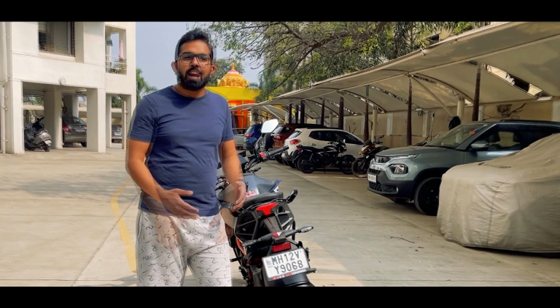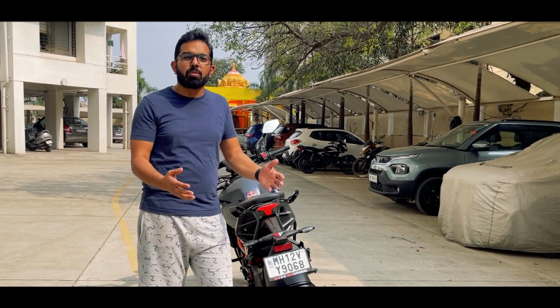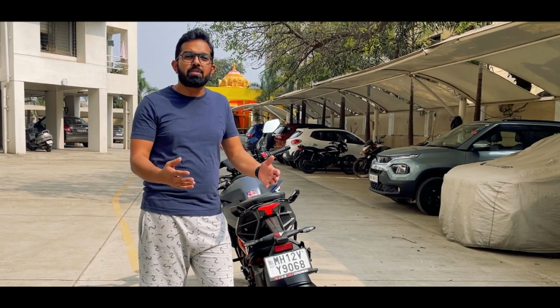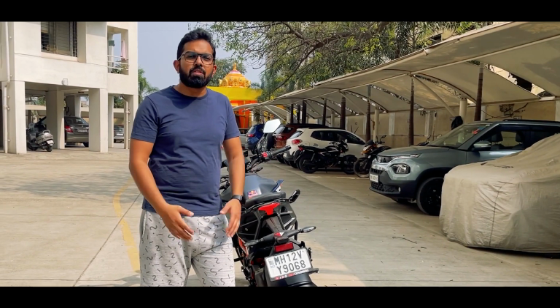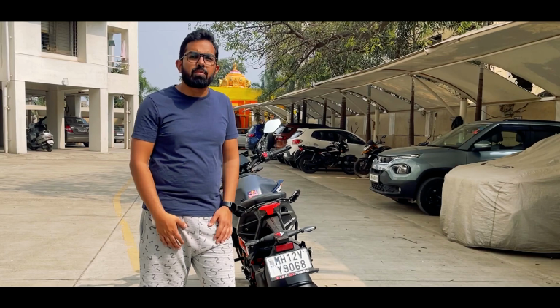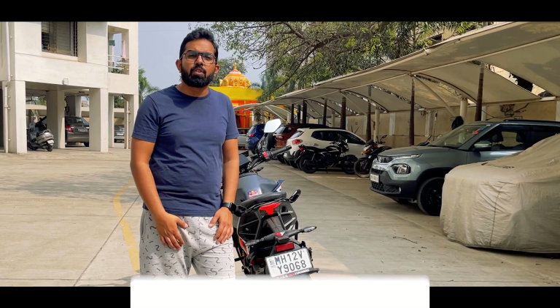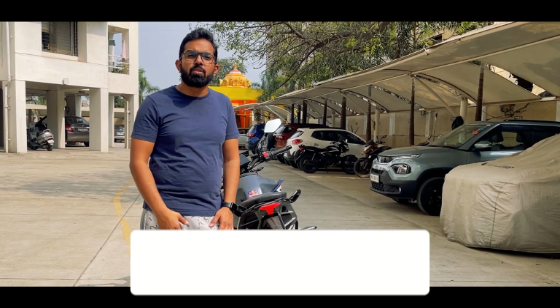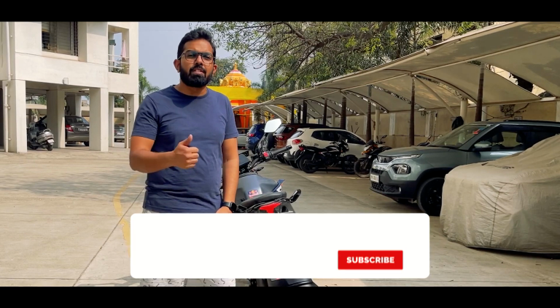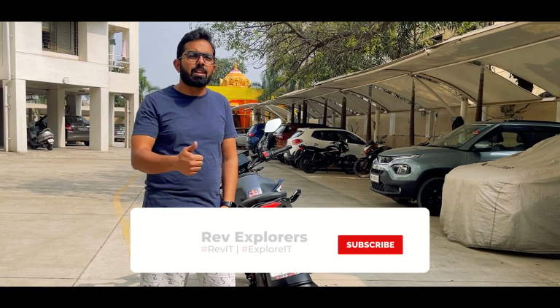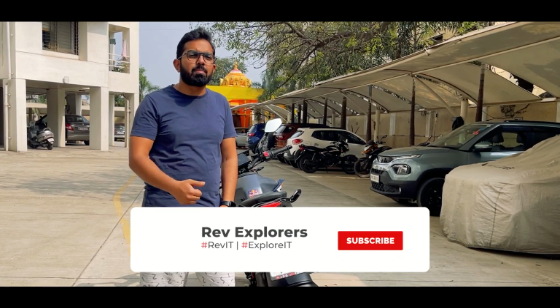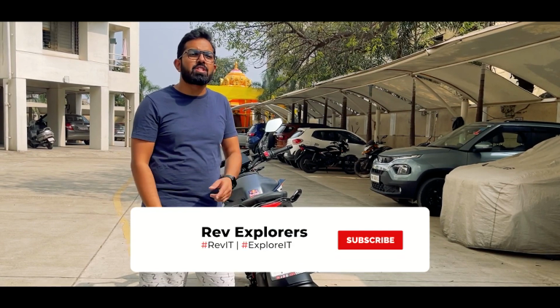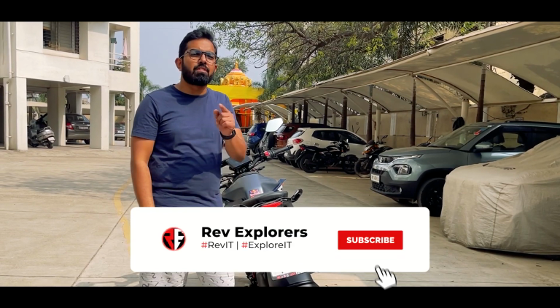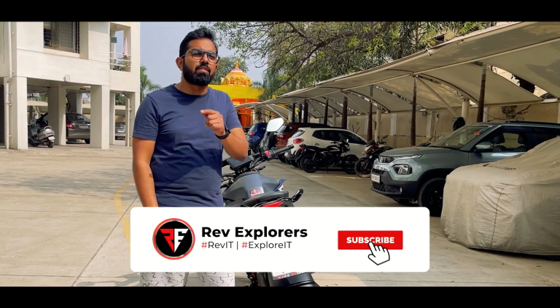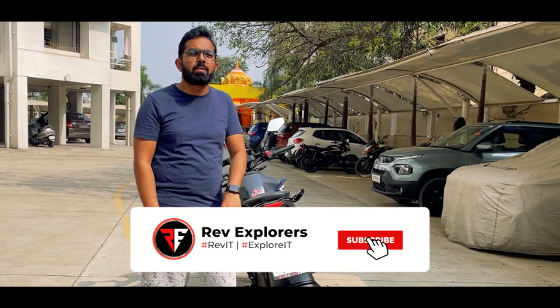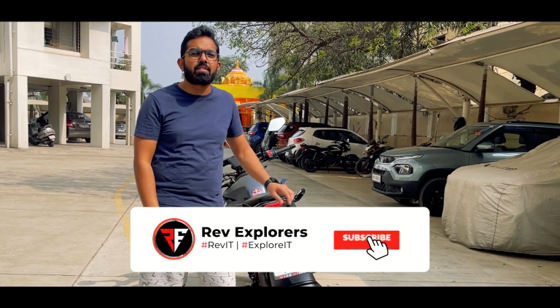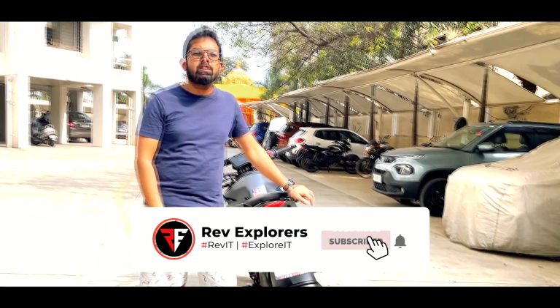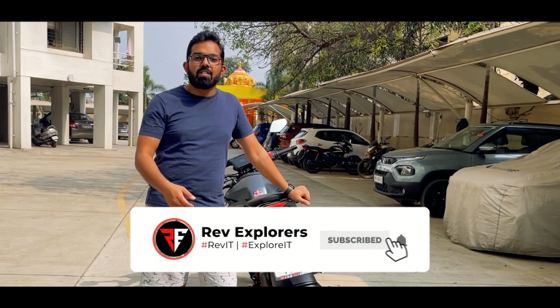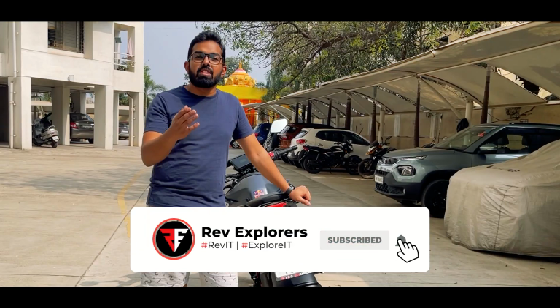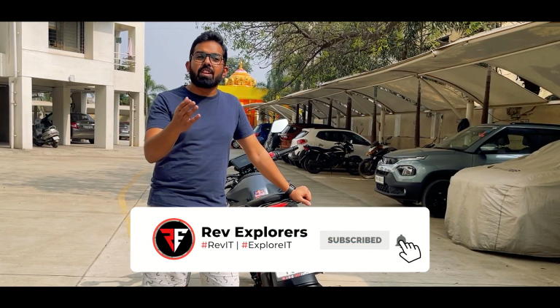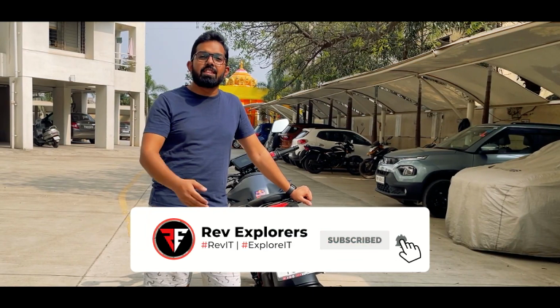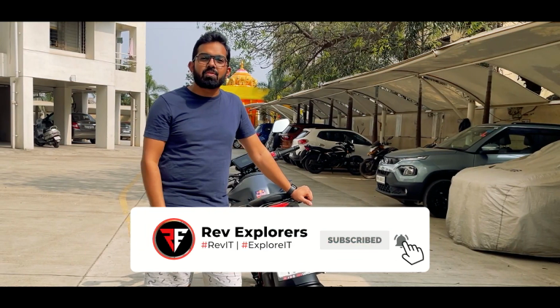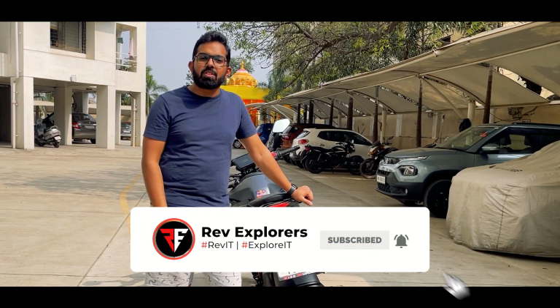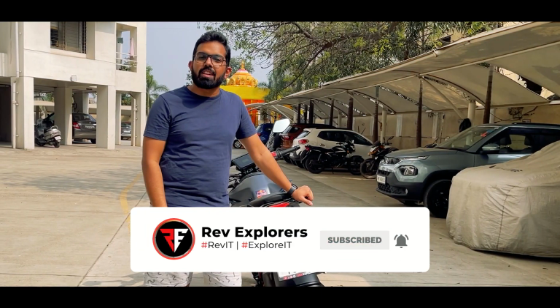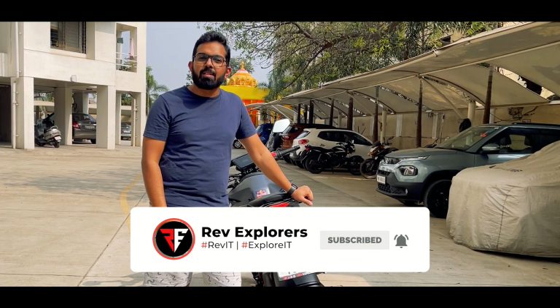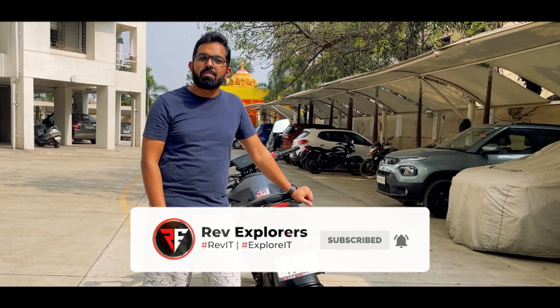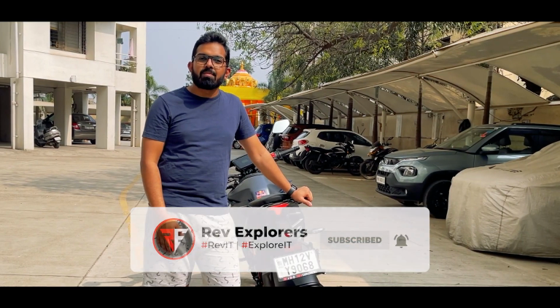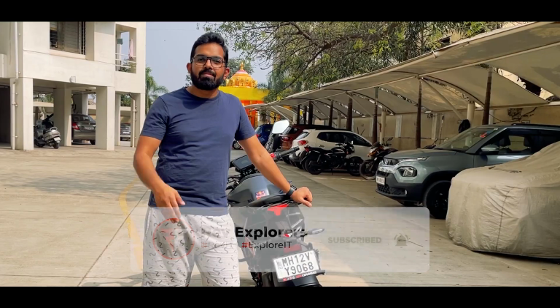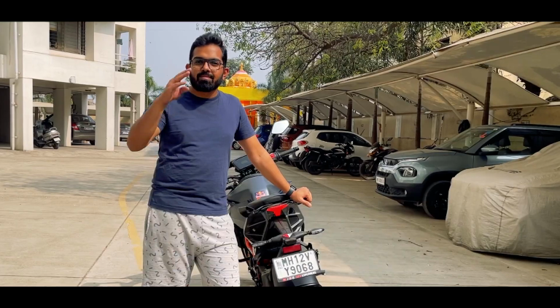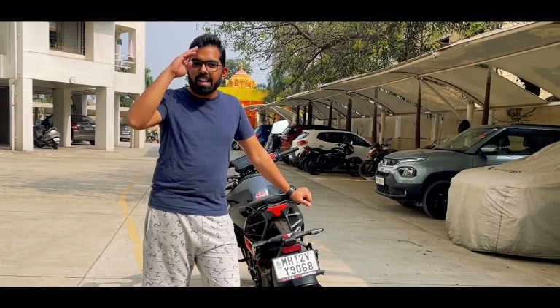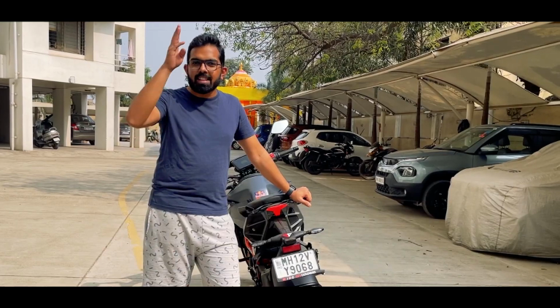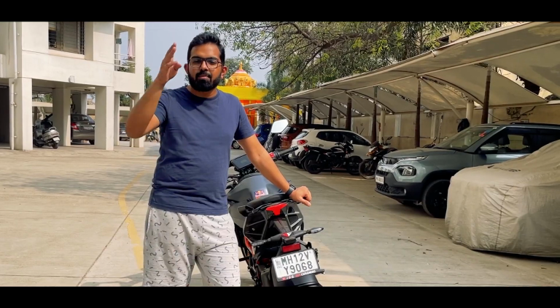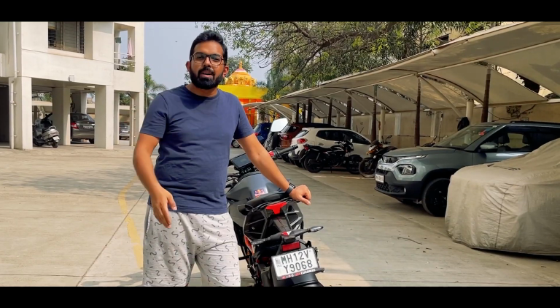I hope this video was helpful for you. Do give it a thumbs up and share it with your family and friends. We'll see you again in the next video — till that time, ride safe. Bye bye.